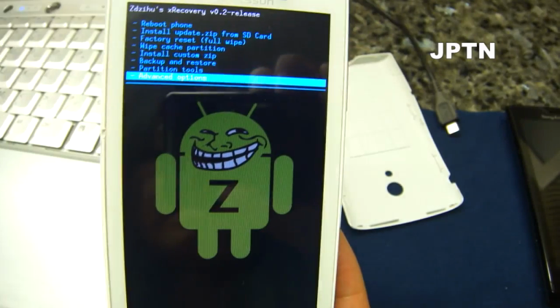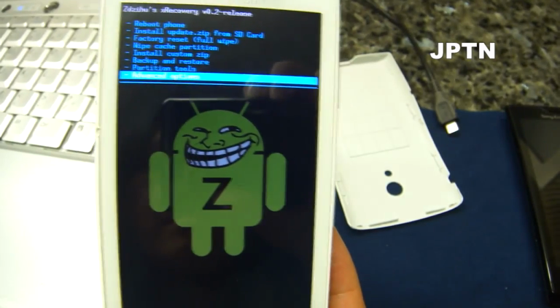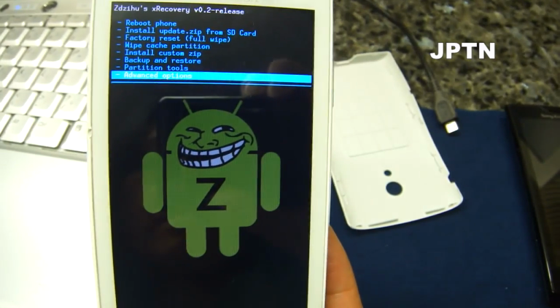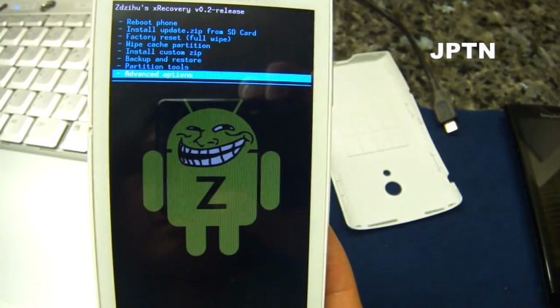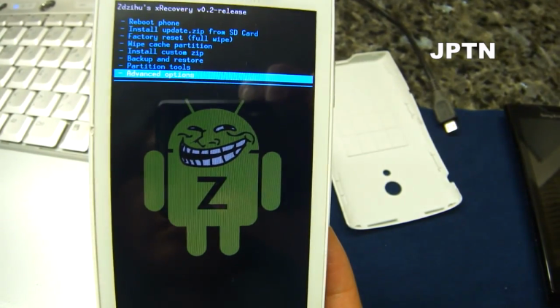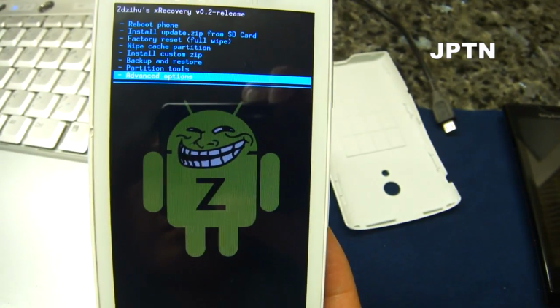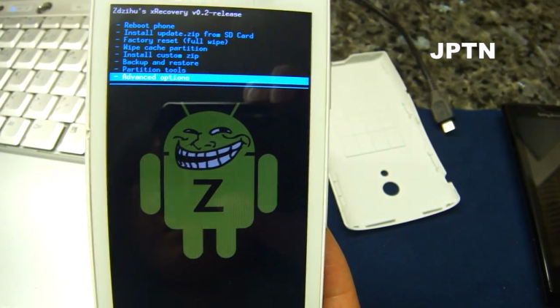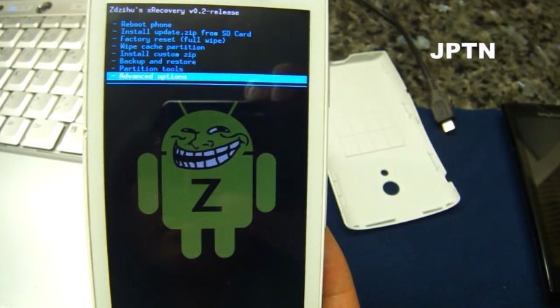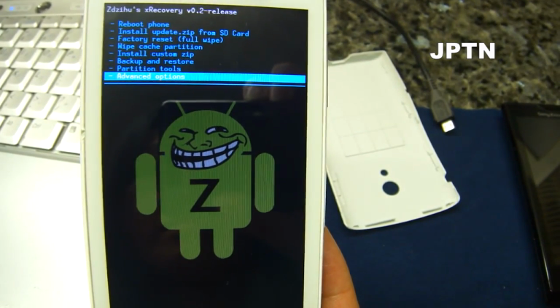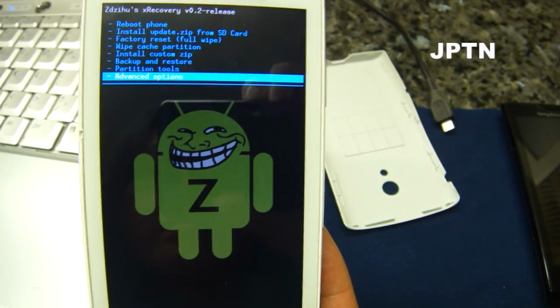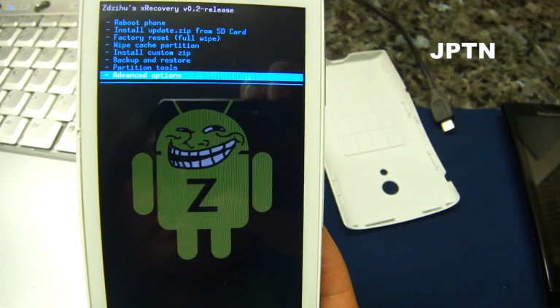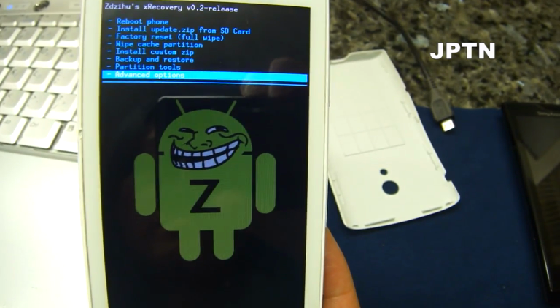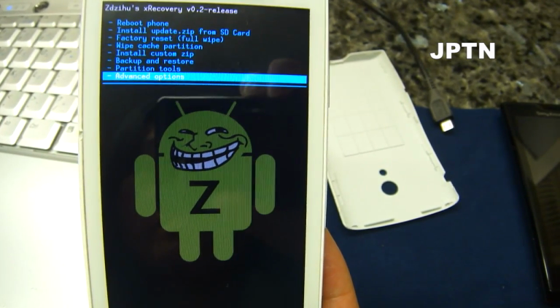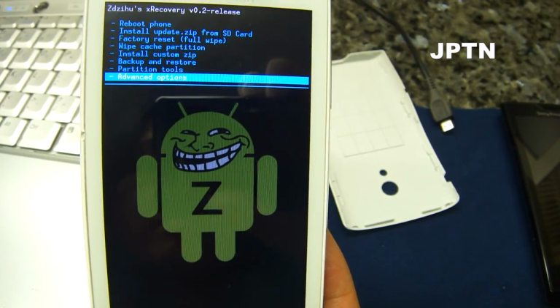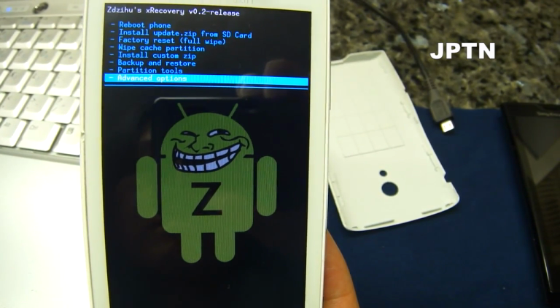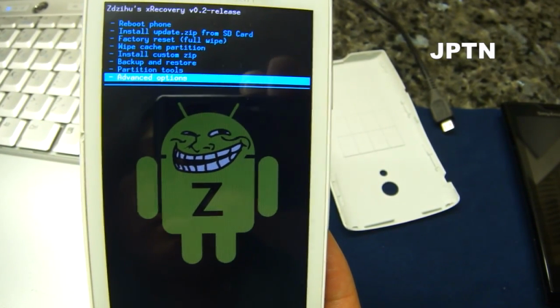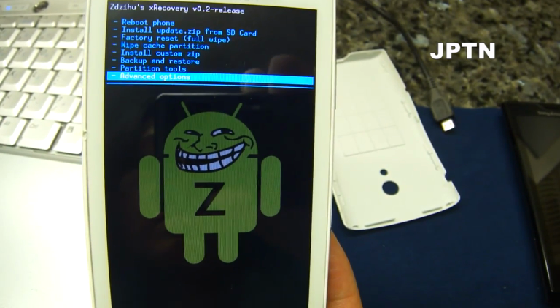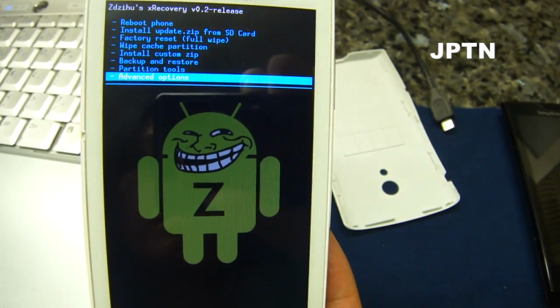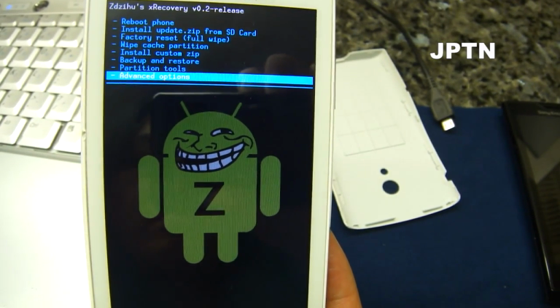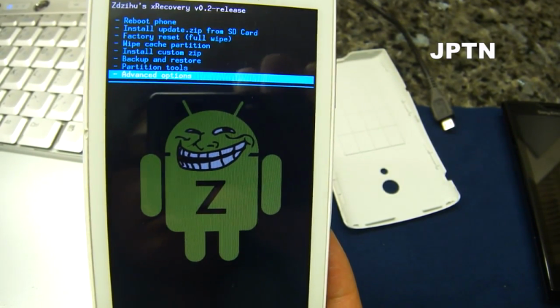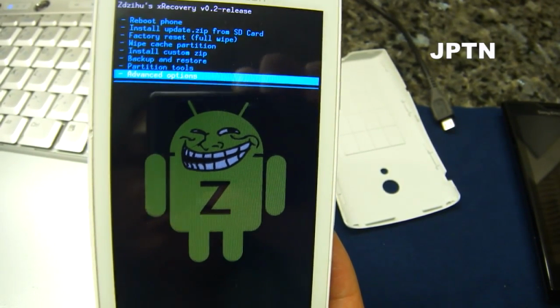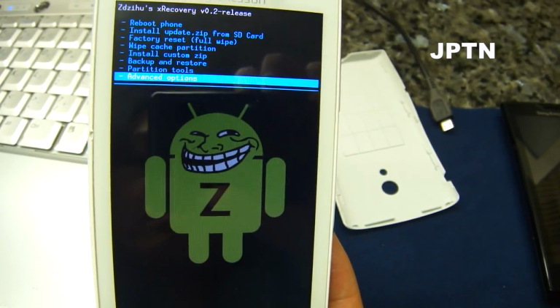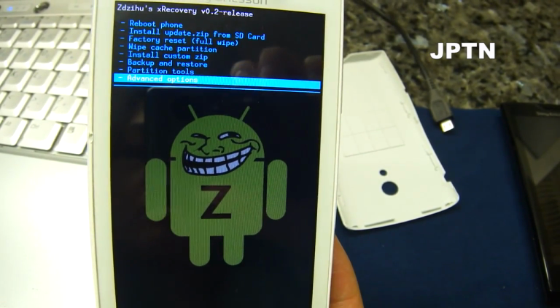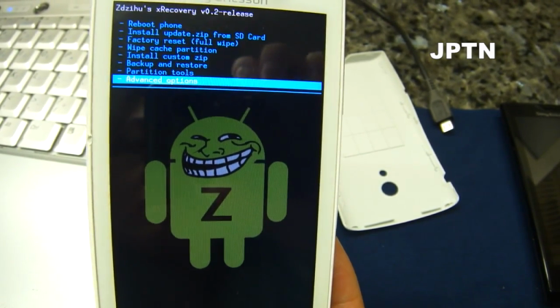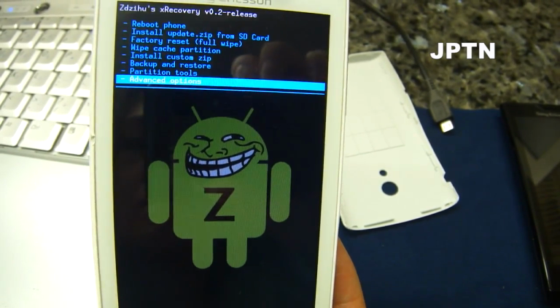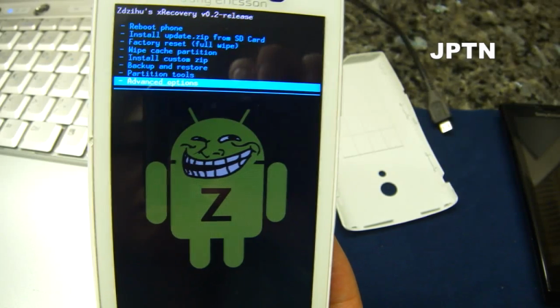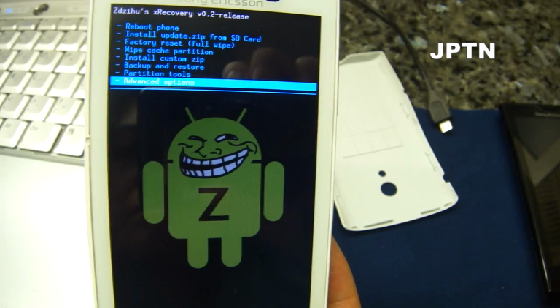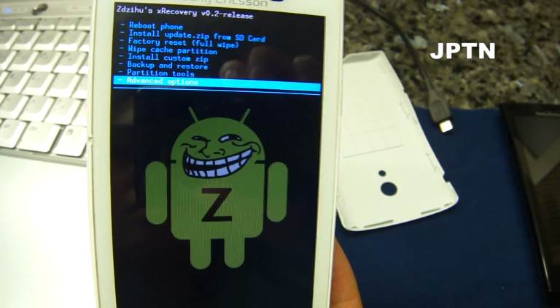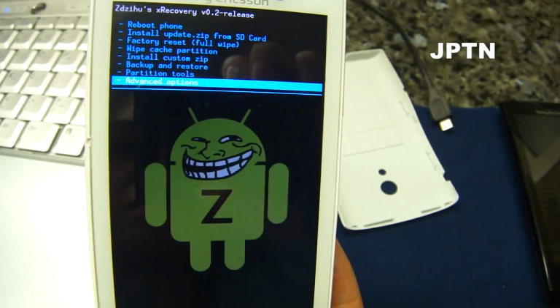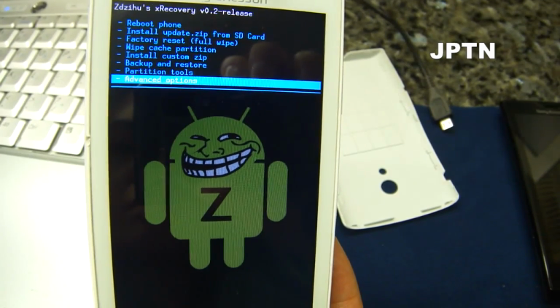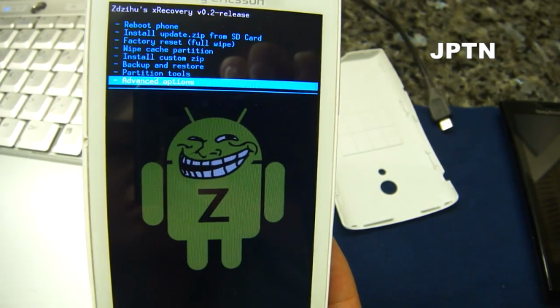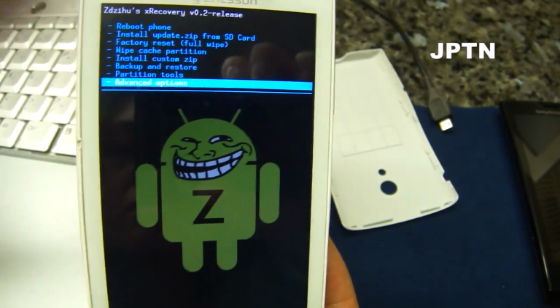Be very careful with this because you could mess up your phone. But as always, you can always use the graphical flash tool and flash it back to 2.1.